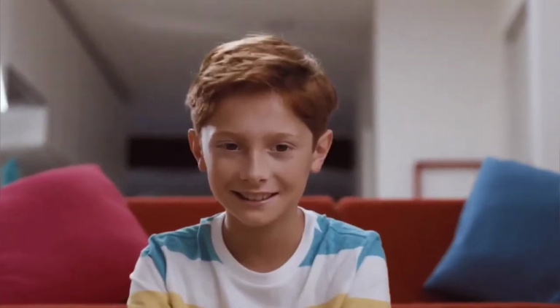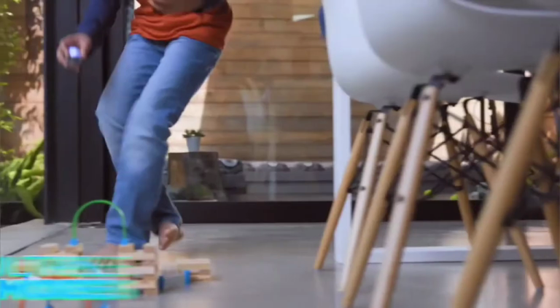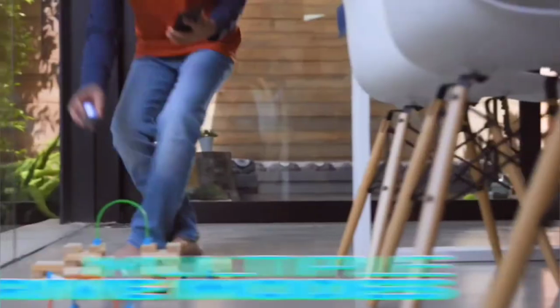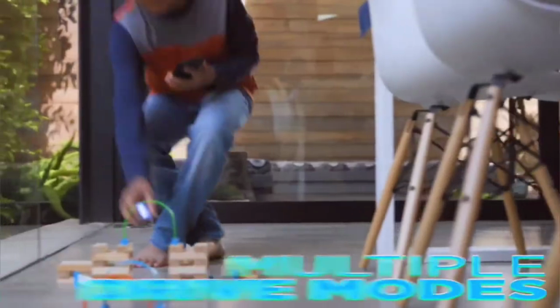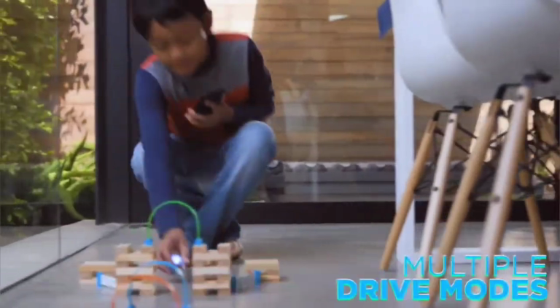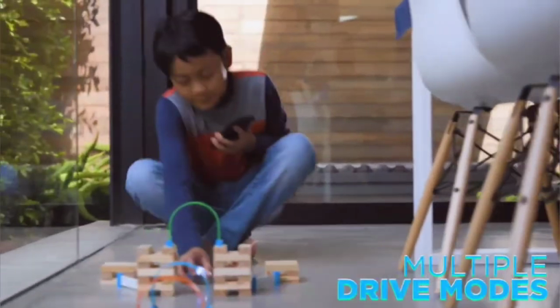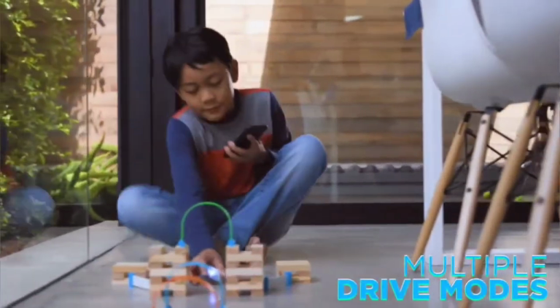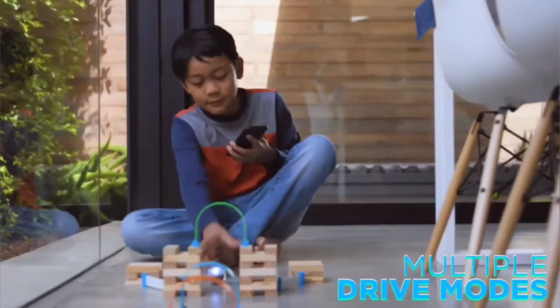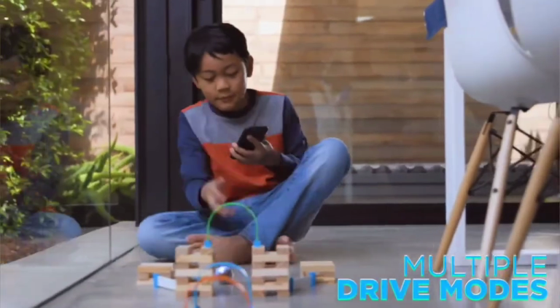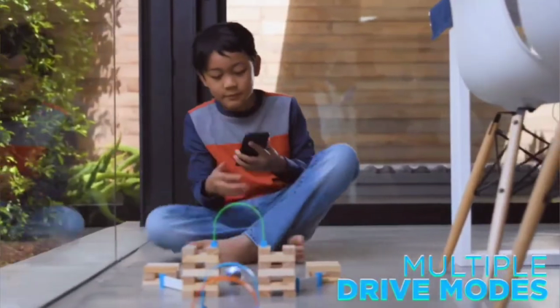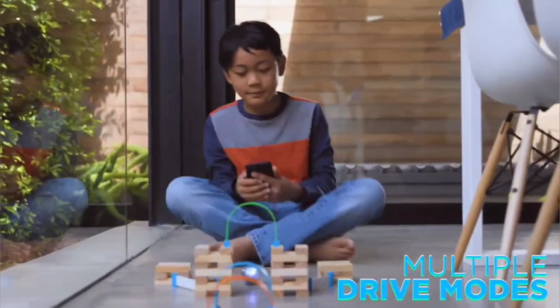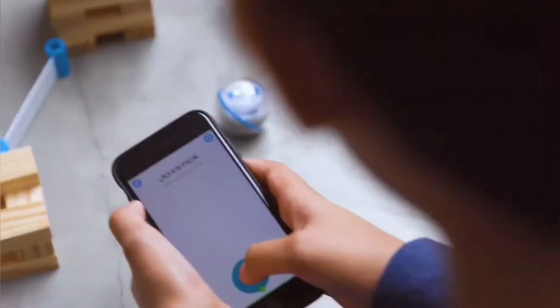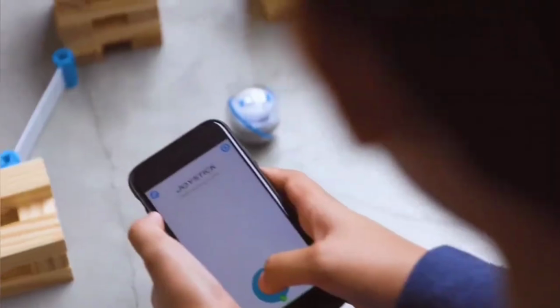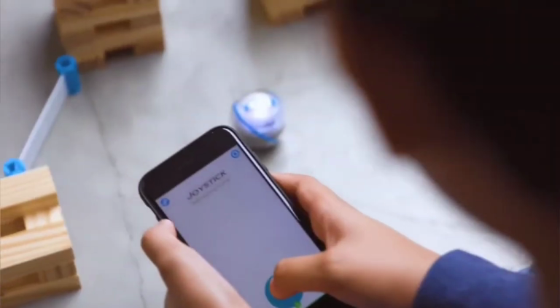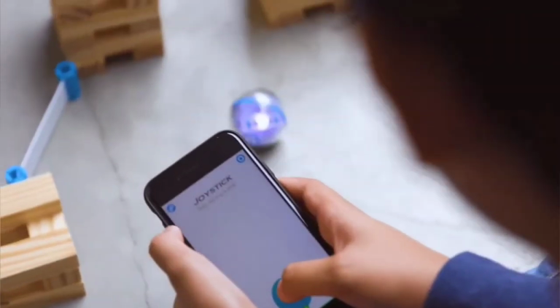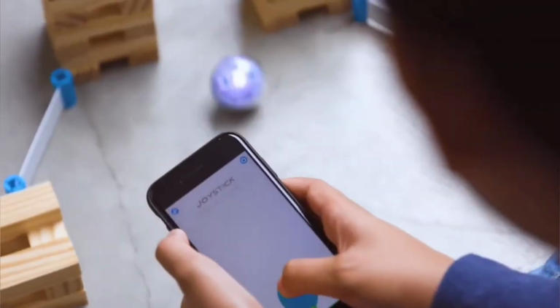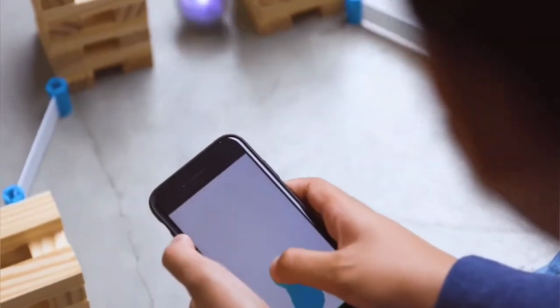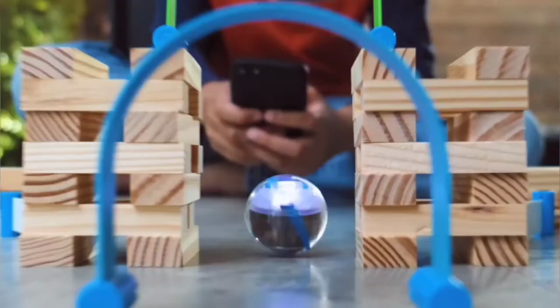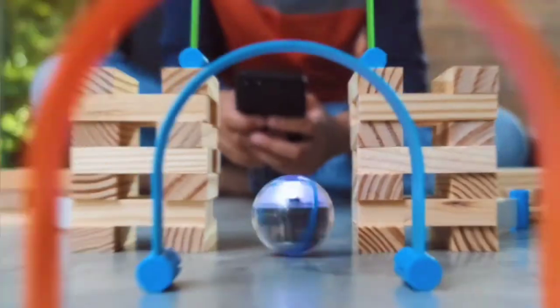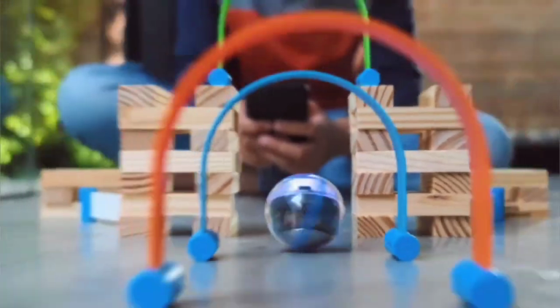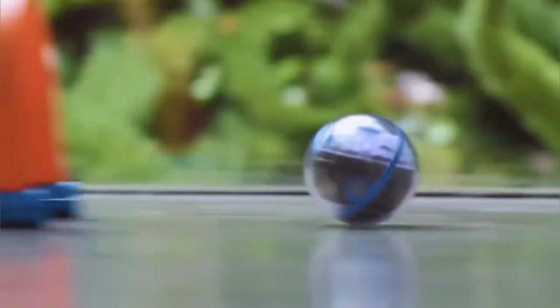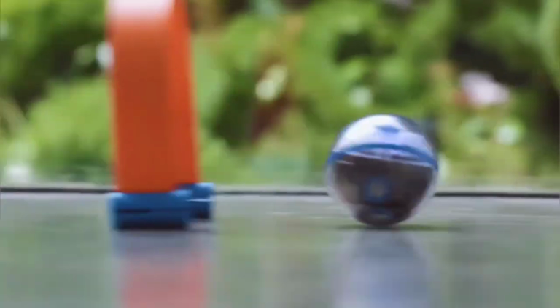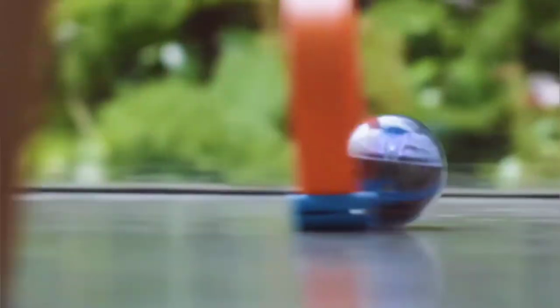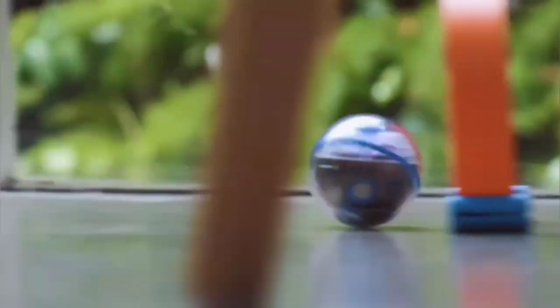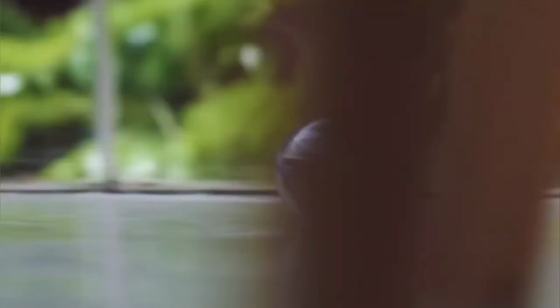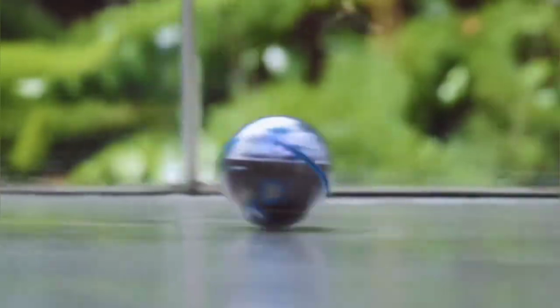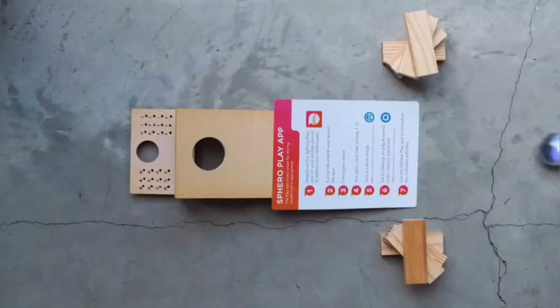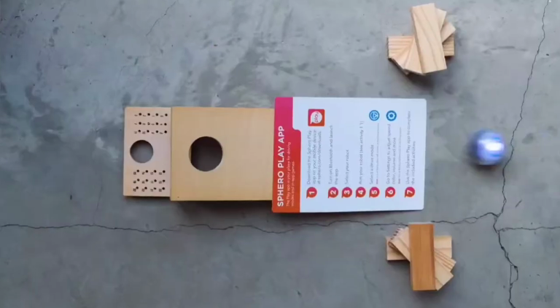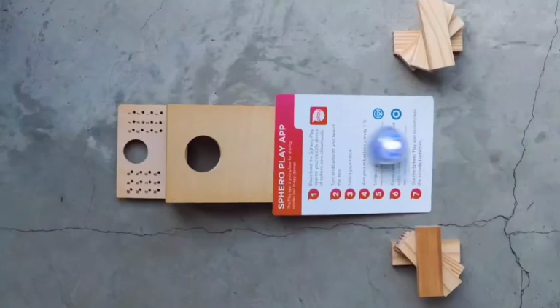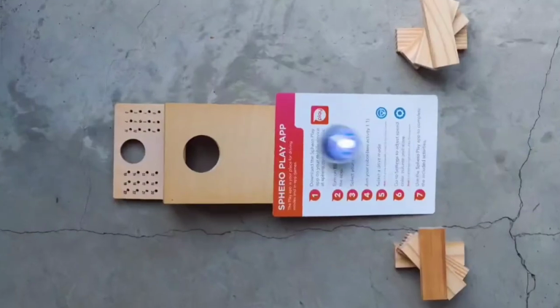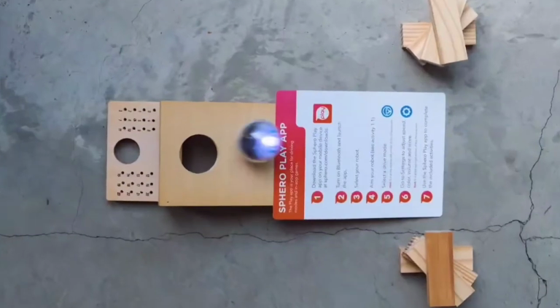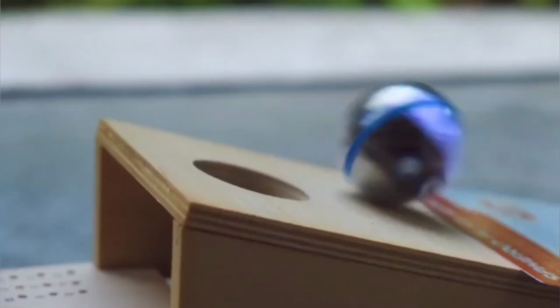It contains 15 STEM activity cards. Use them to construct a new track for the toy.